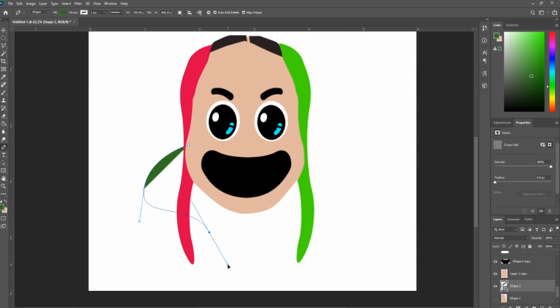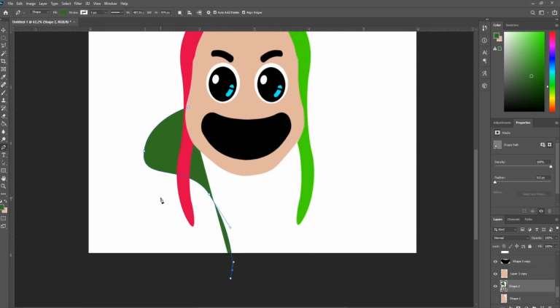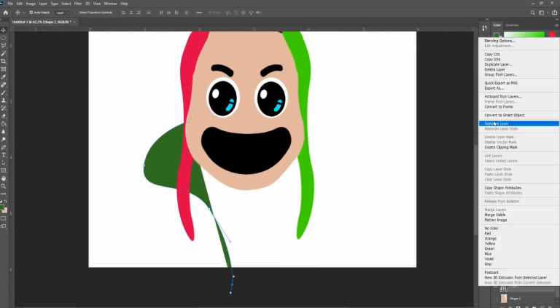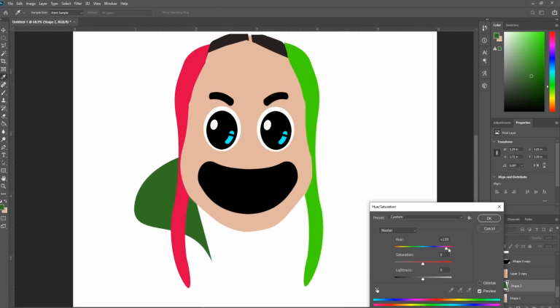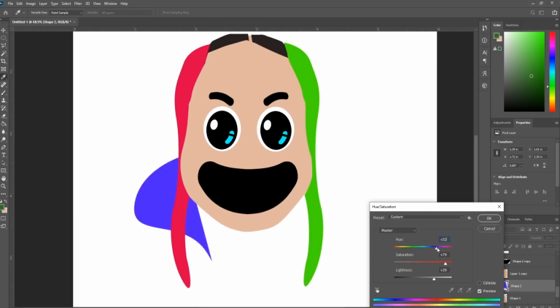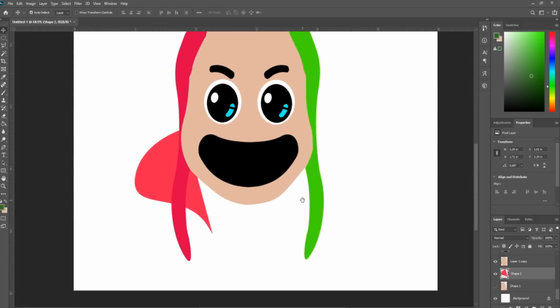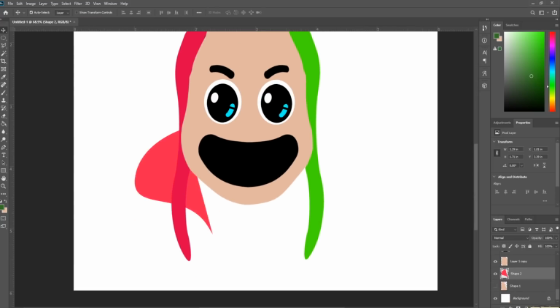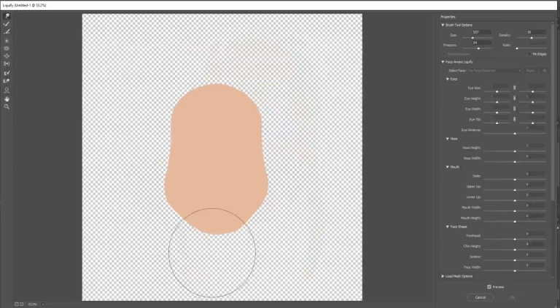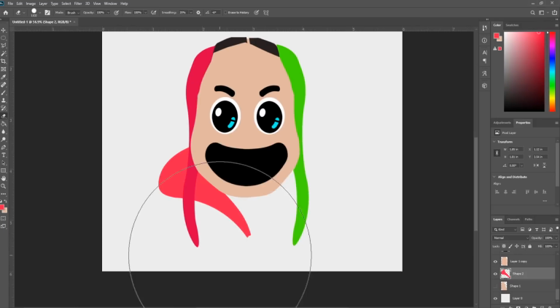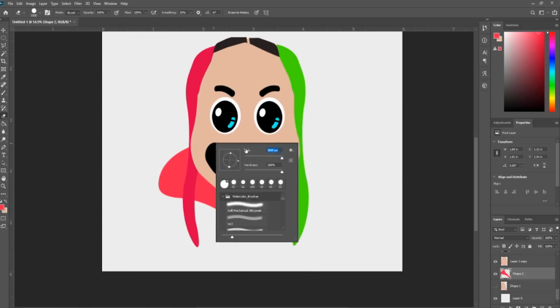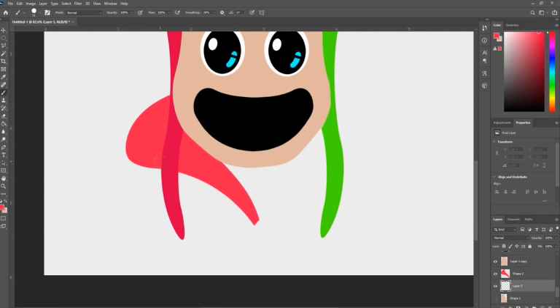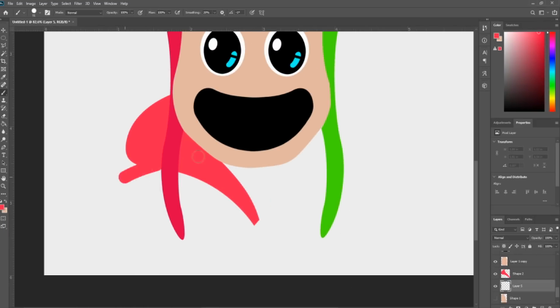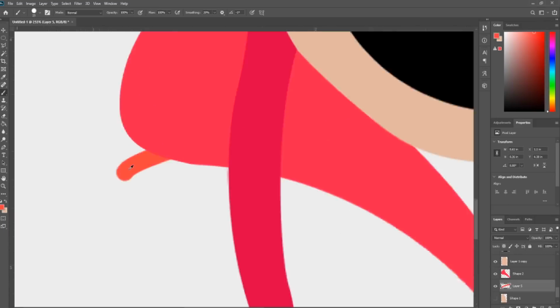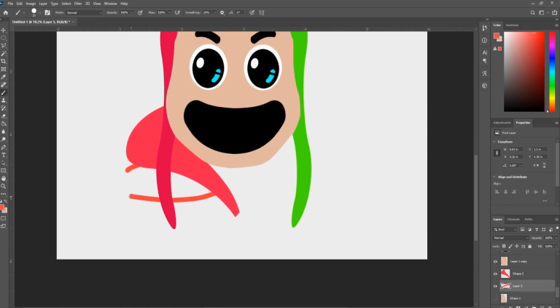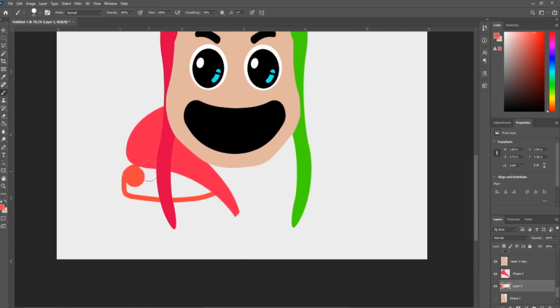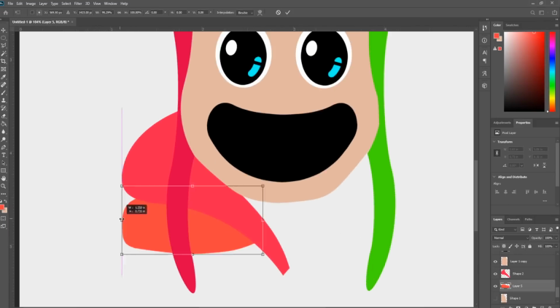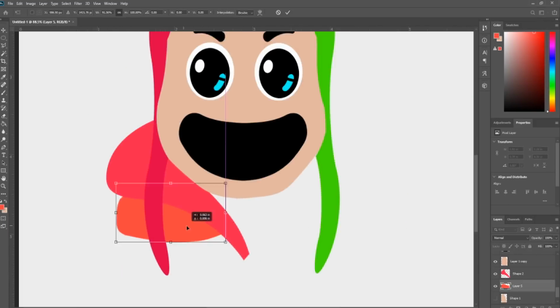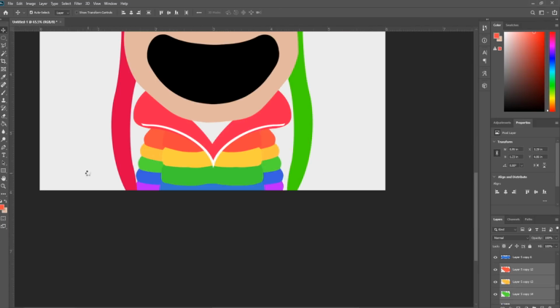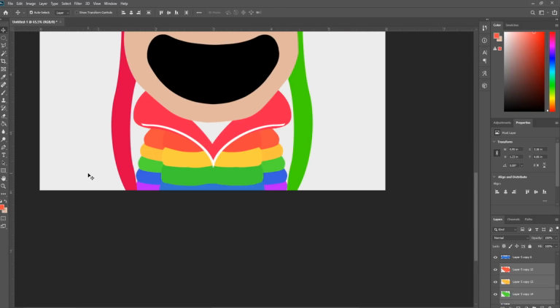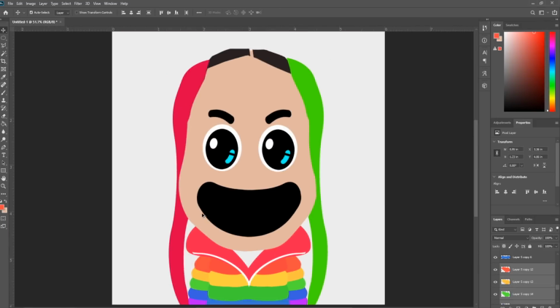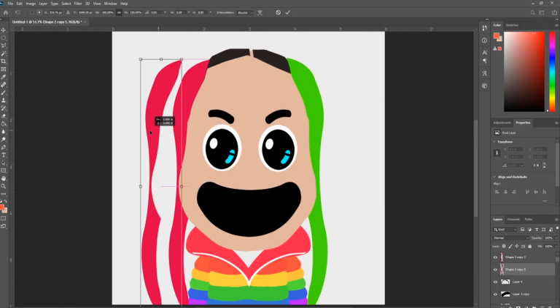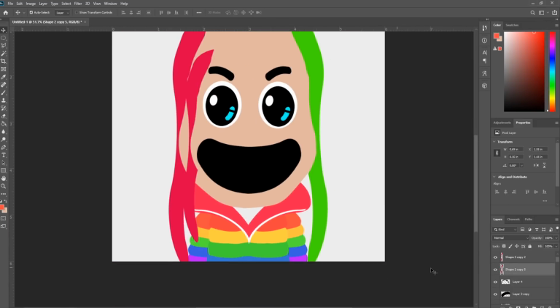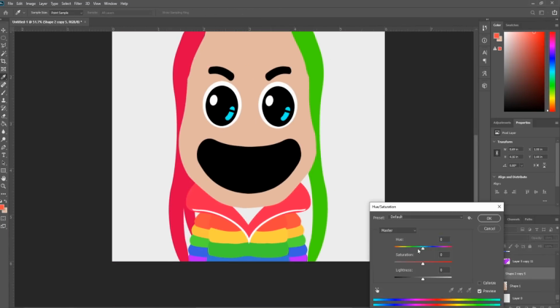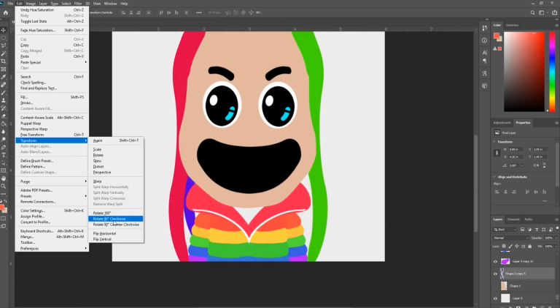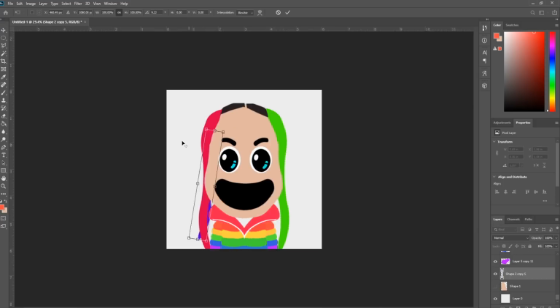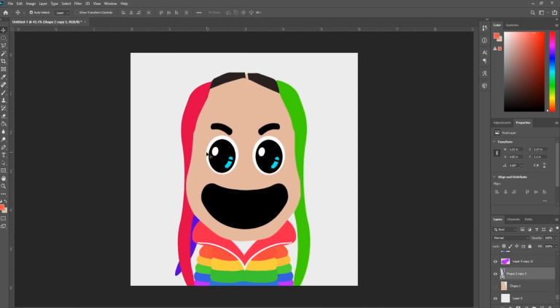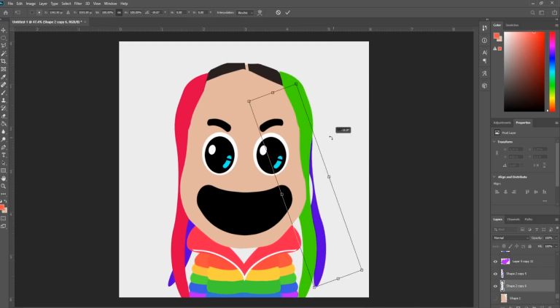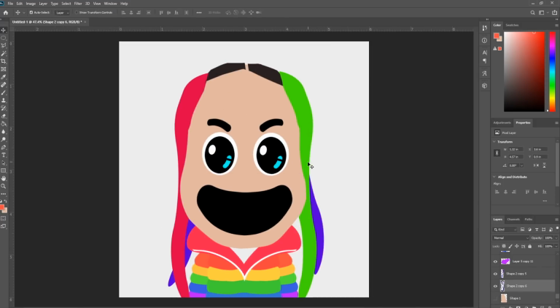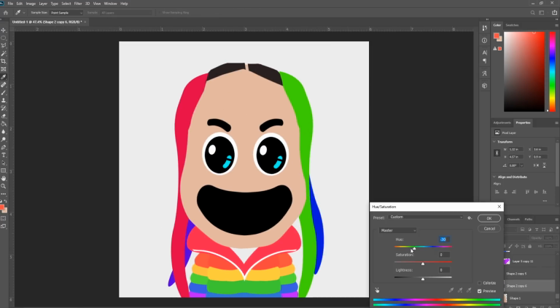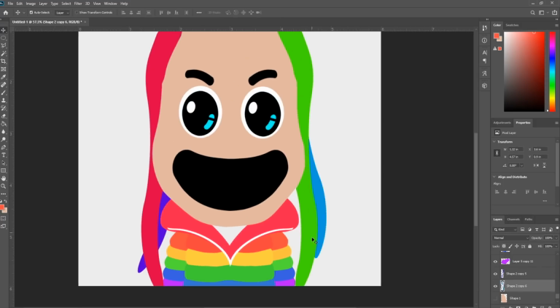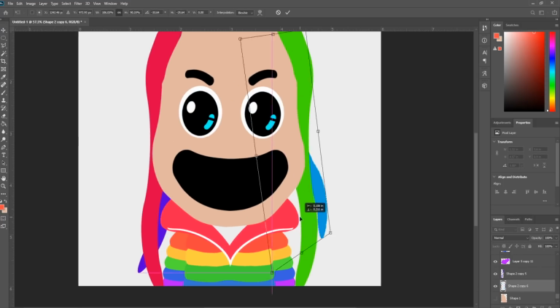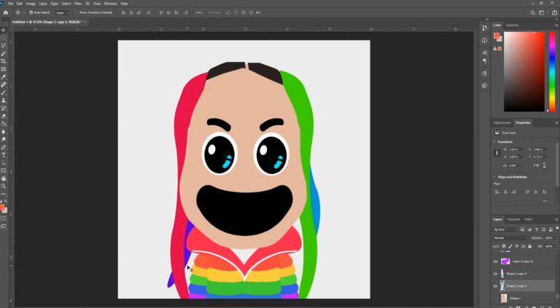Making the jacket is the same as the face. I'm just going to add a few more details now that we have the base made.